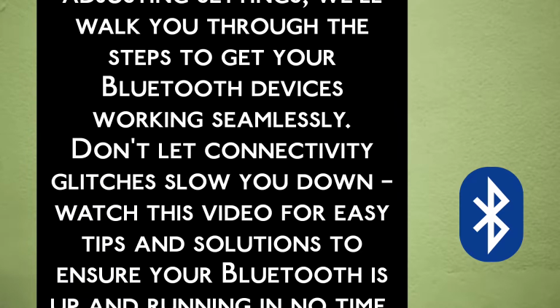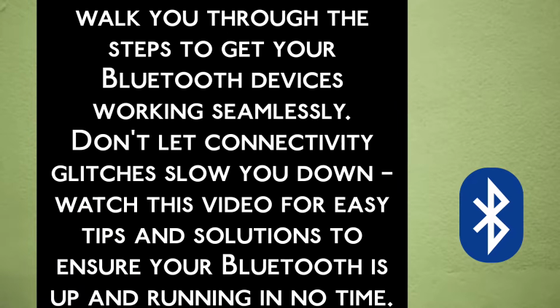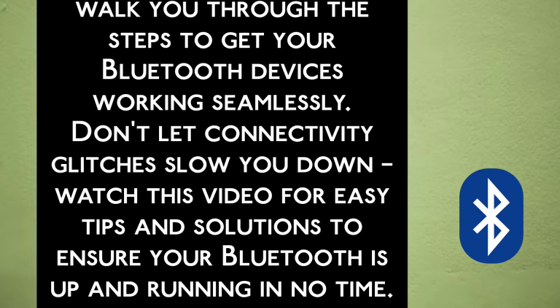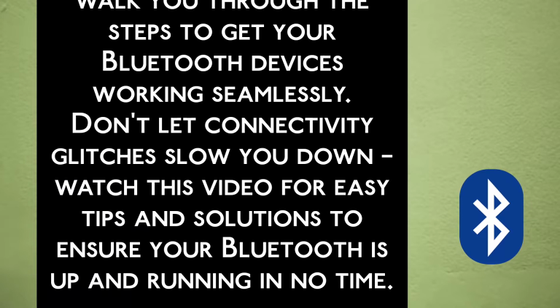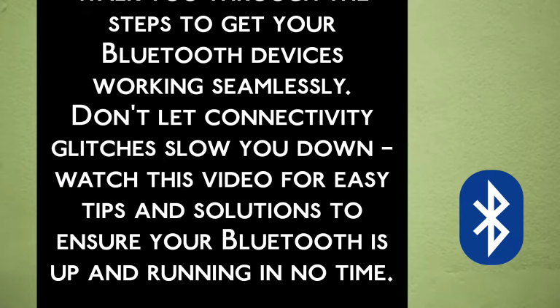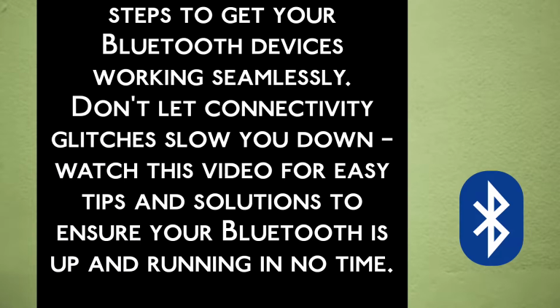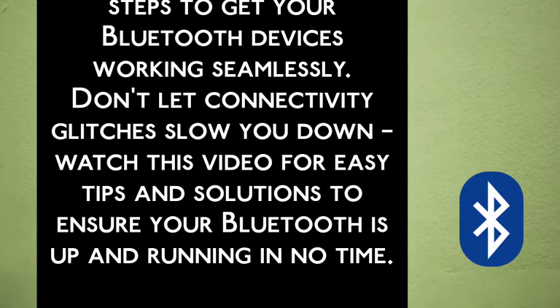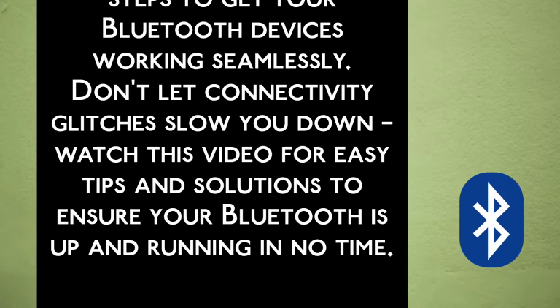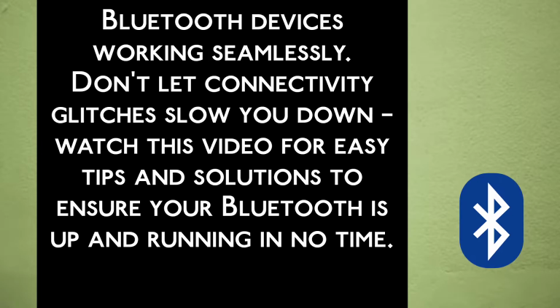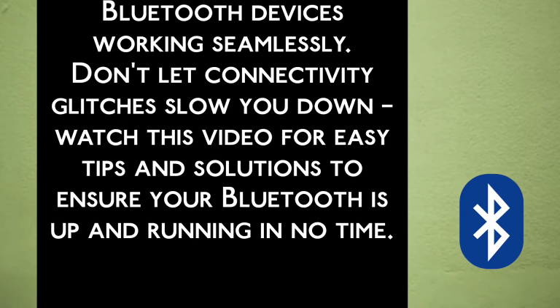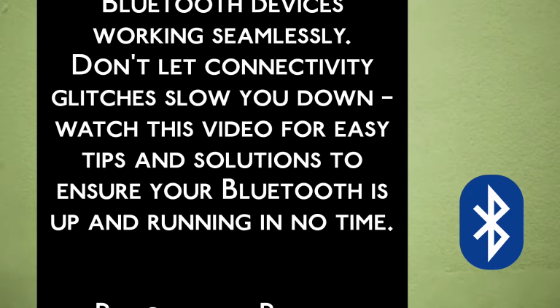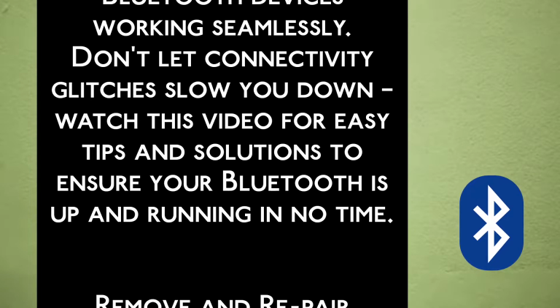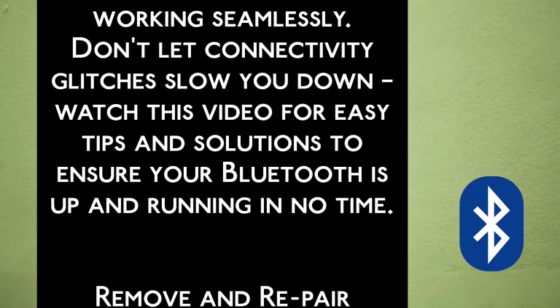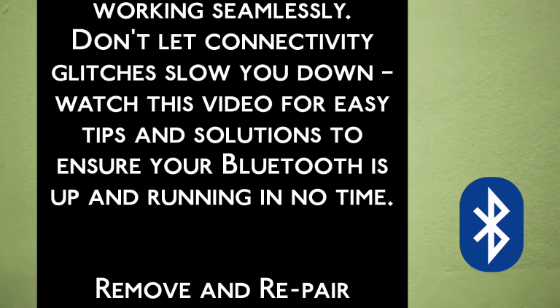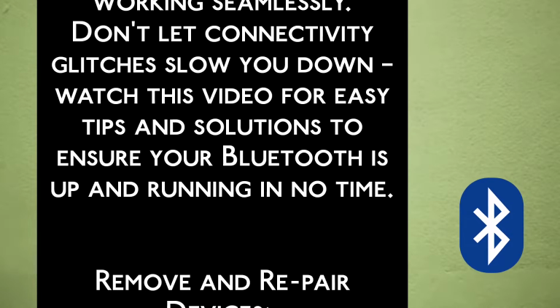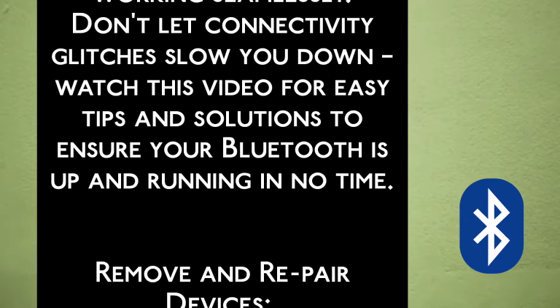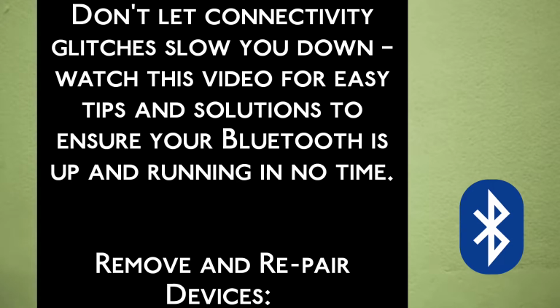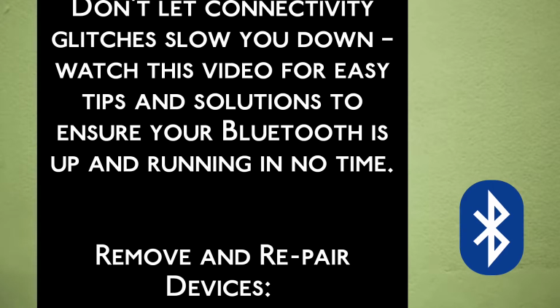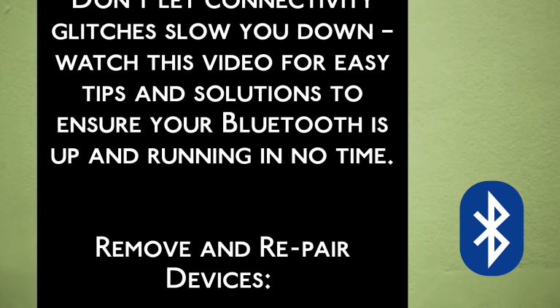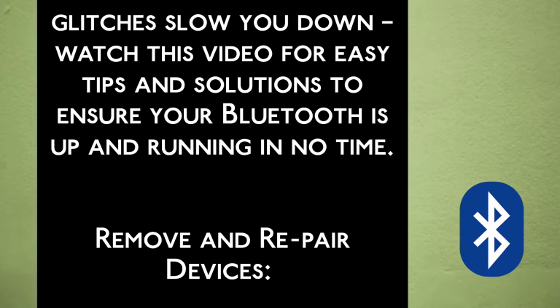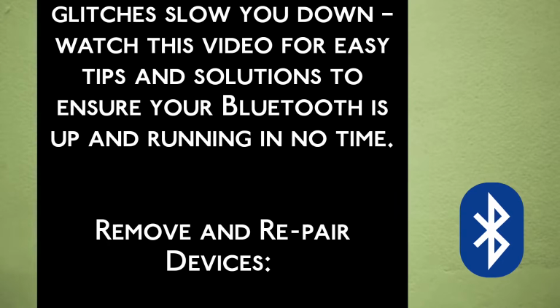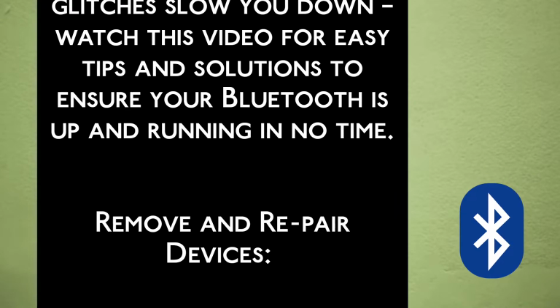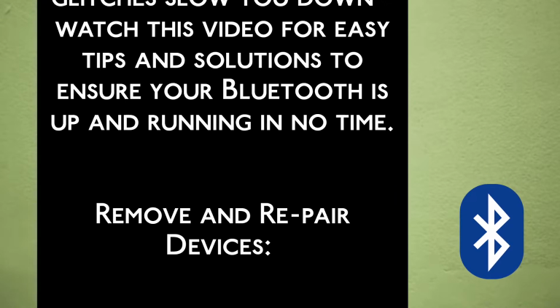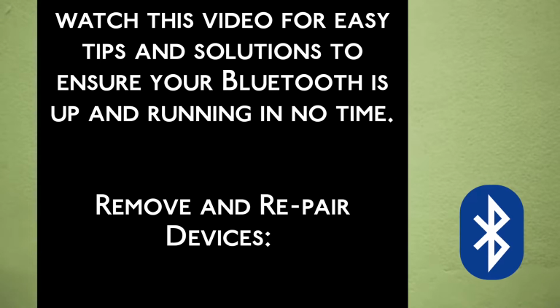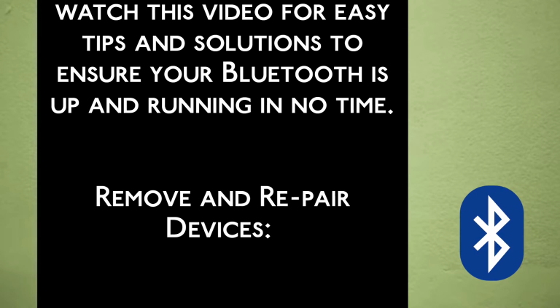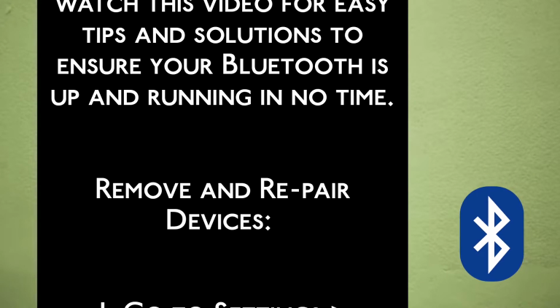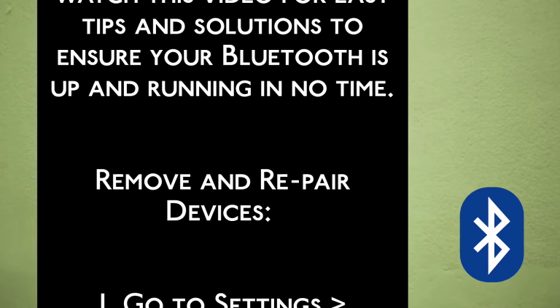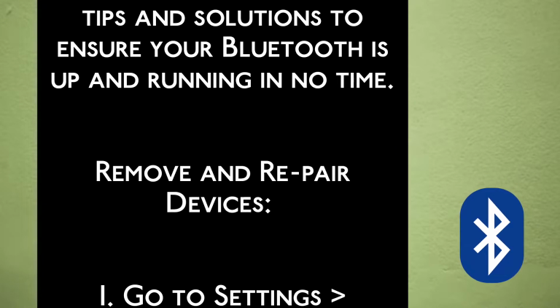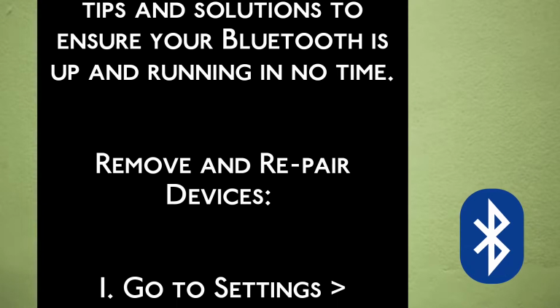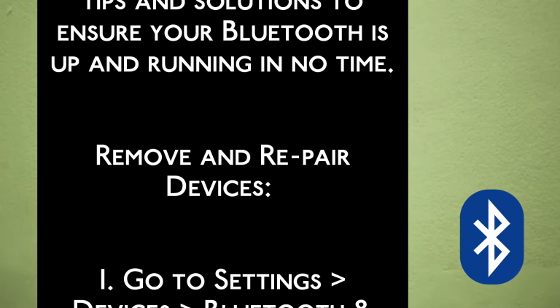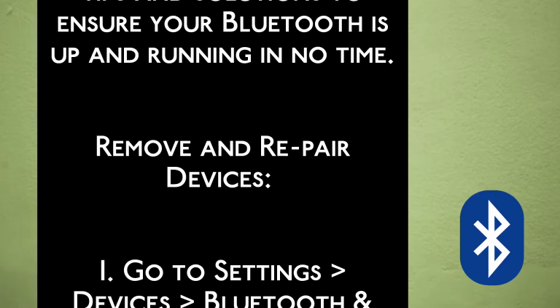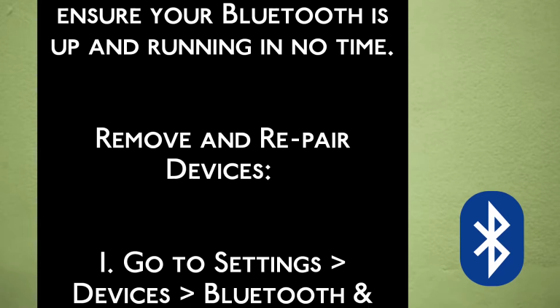Don't let connectivity glitches slow you down. Watch this video for easy tips and solutions to ensure your Bluetooth is up and running in no time.